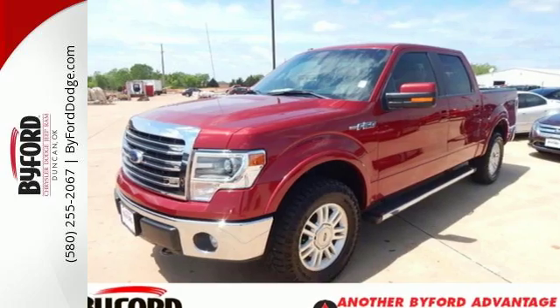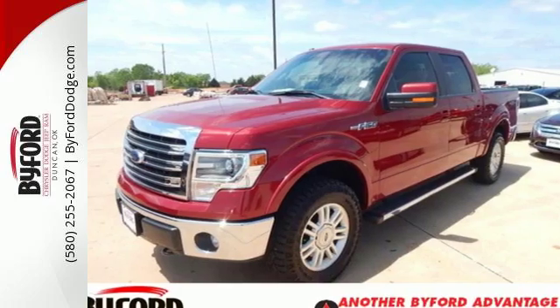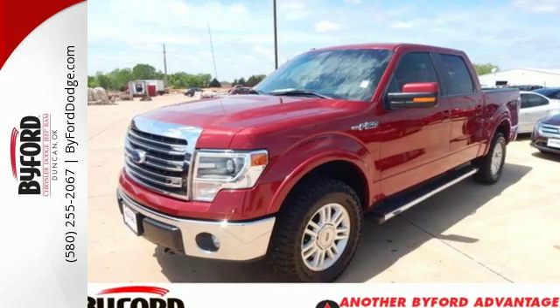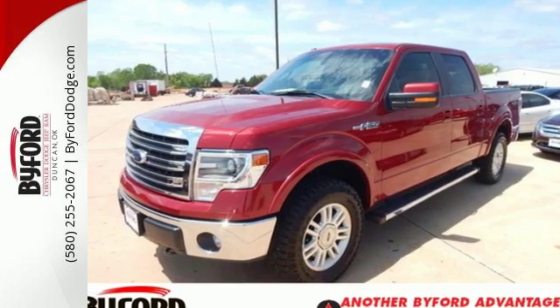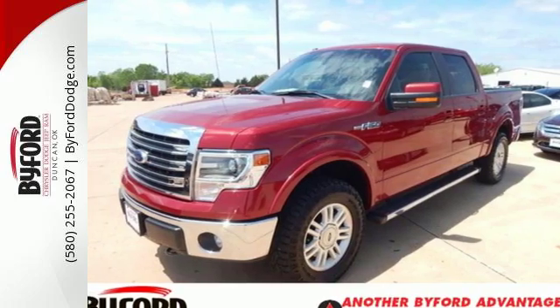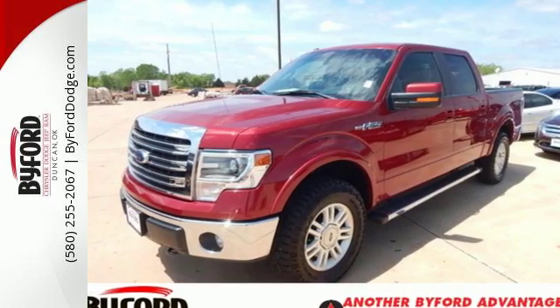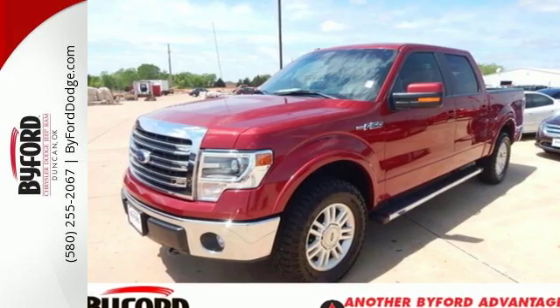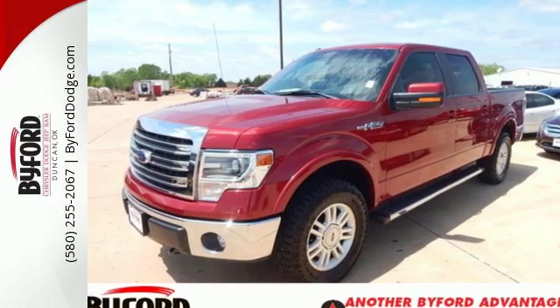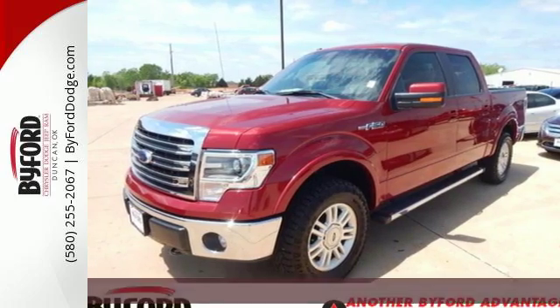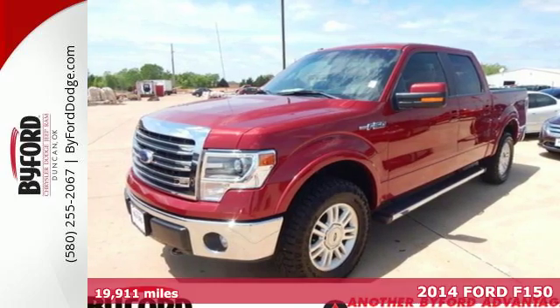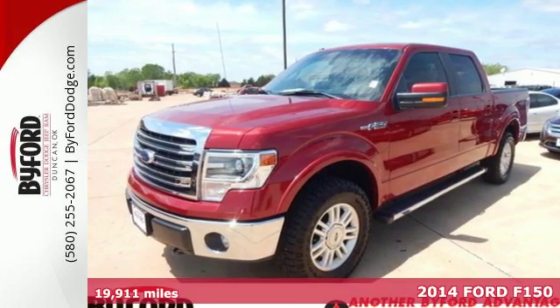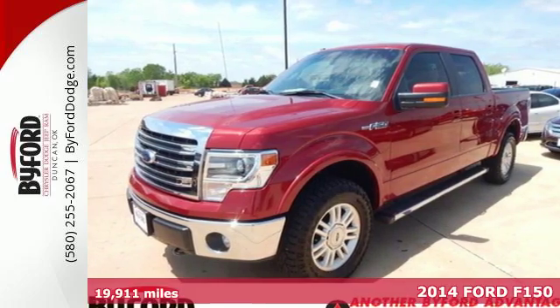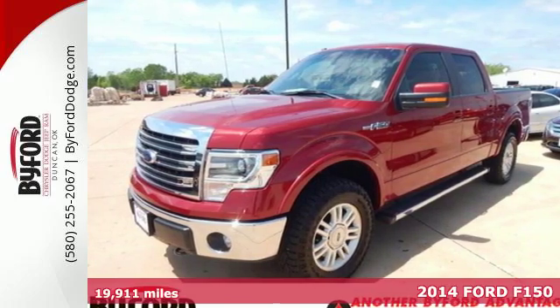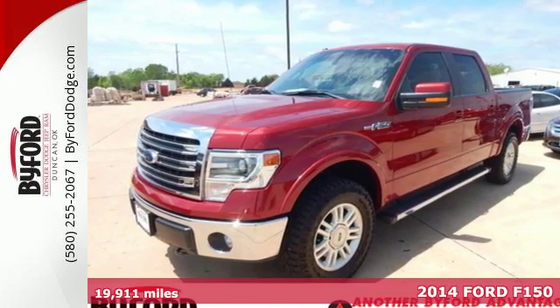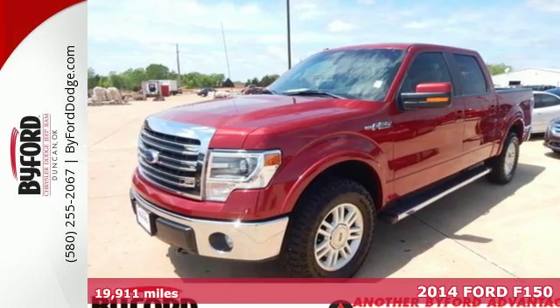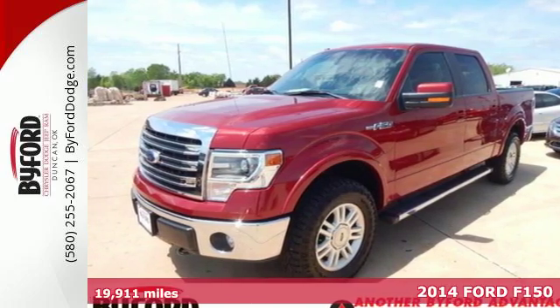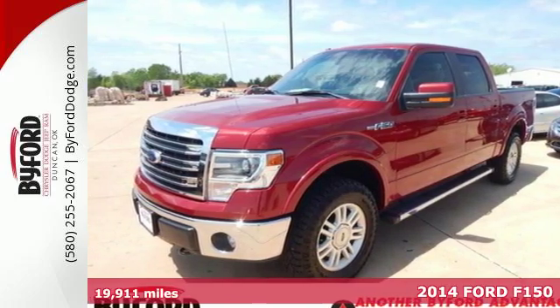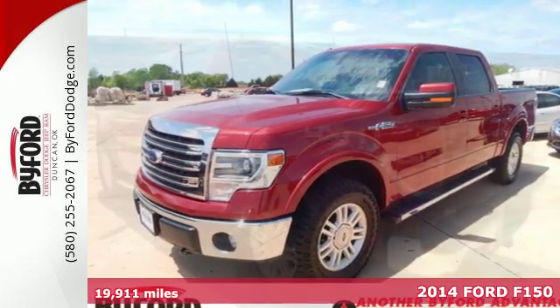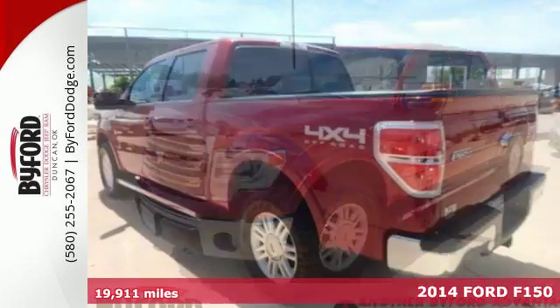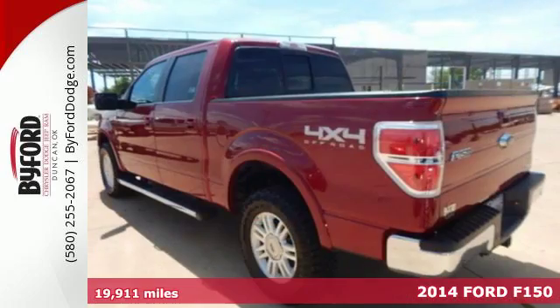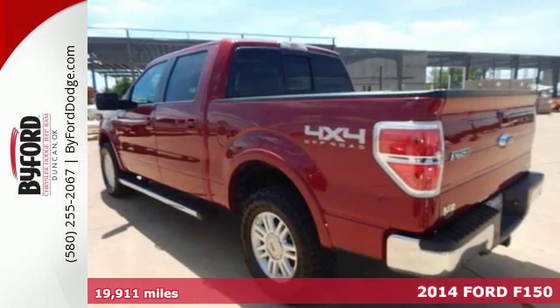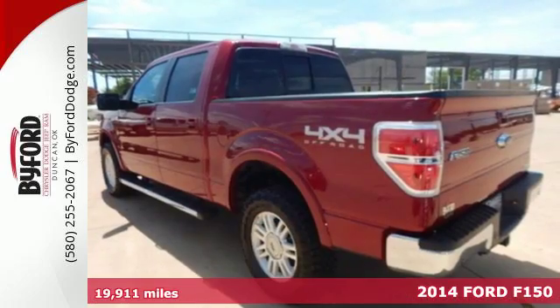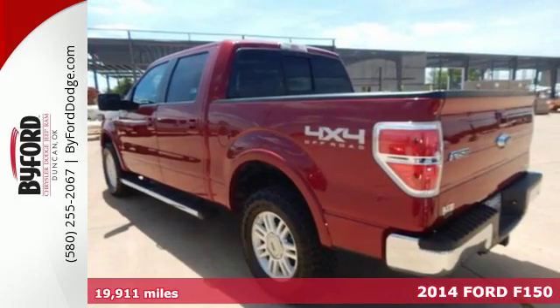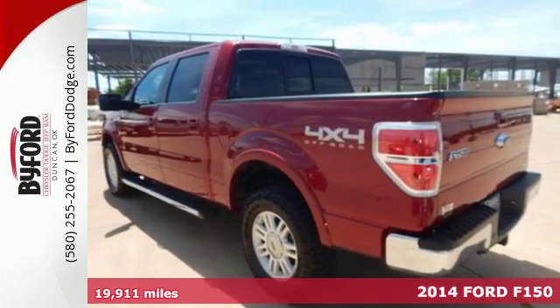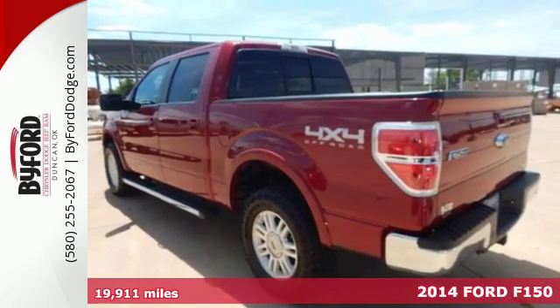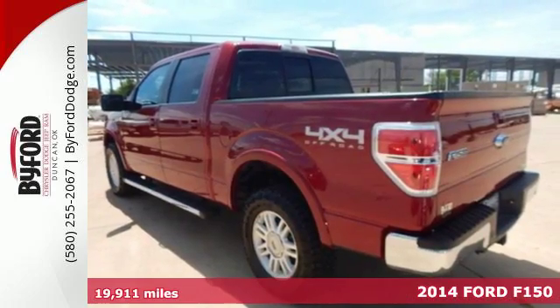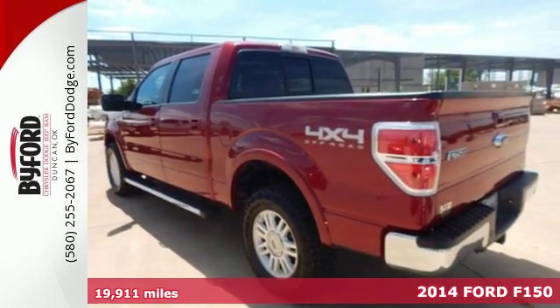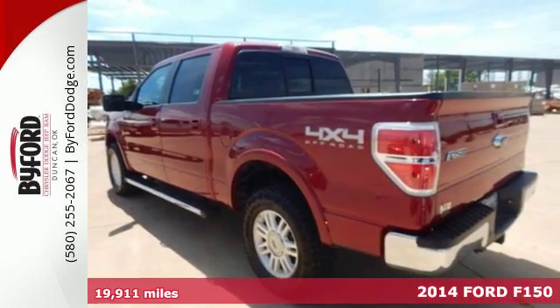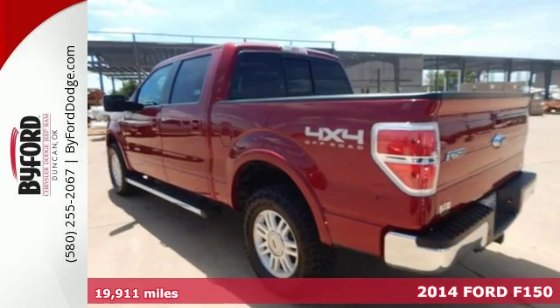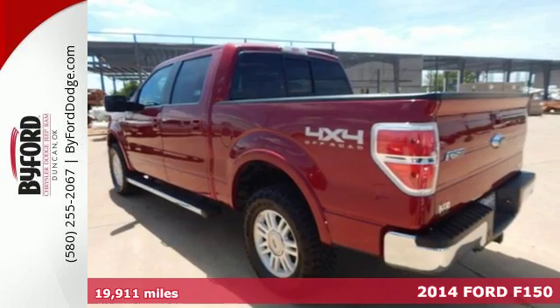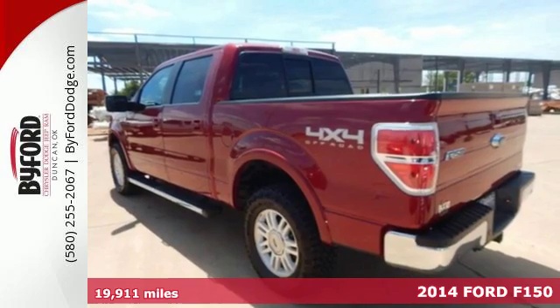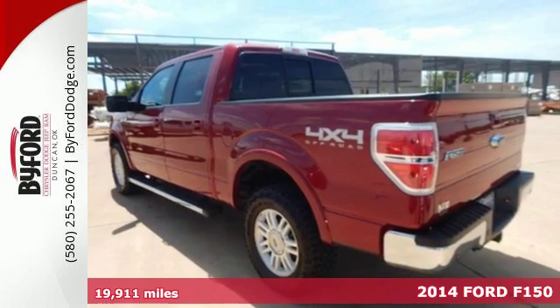Here's a 2014 Ford F-150. Capable, efficient, hard-working.